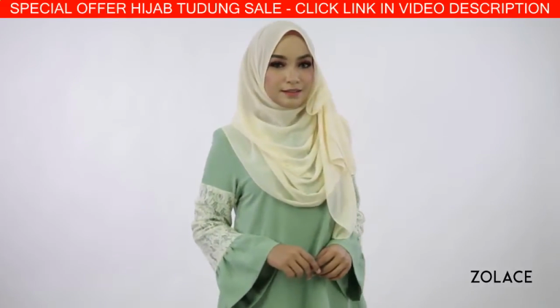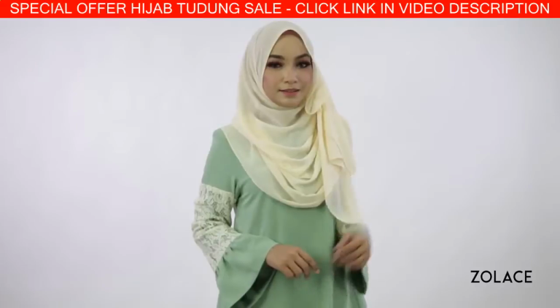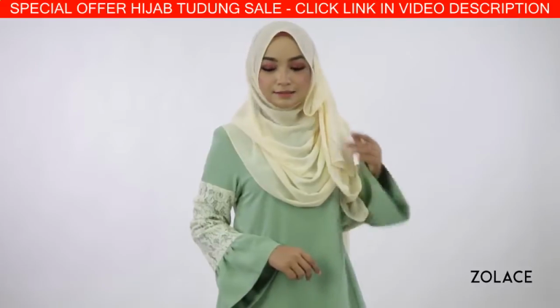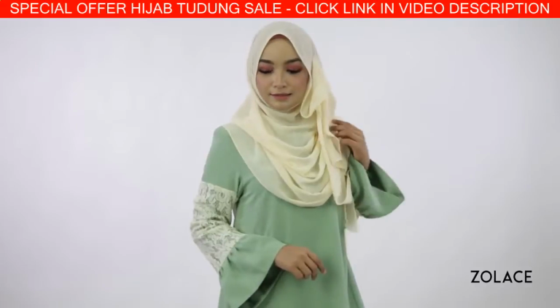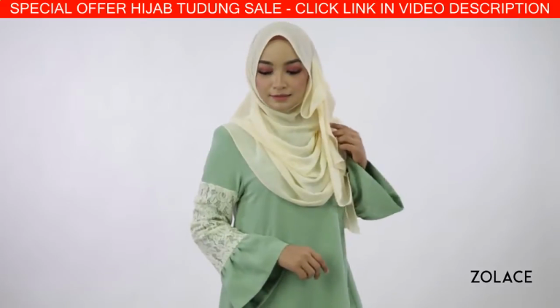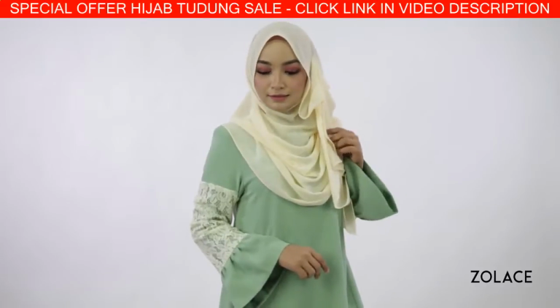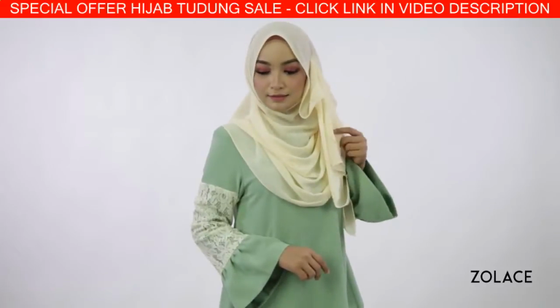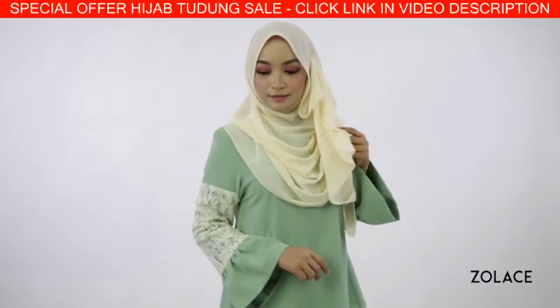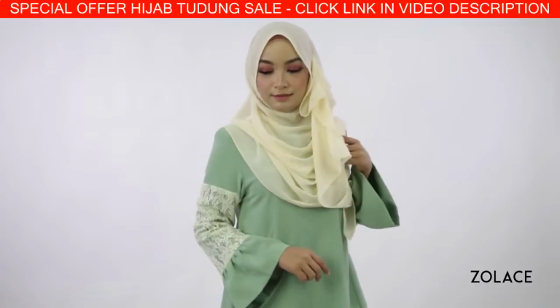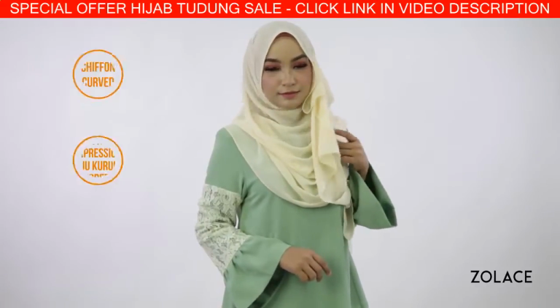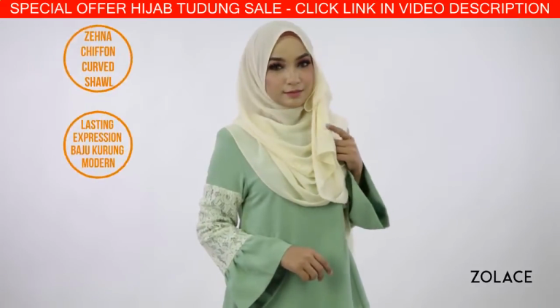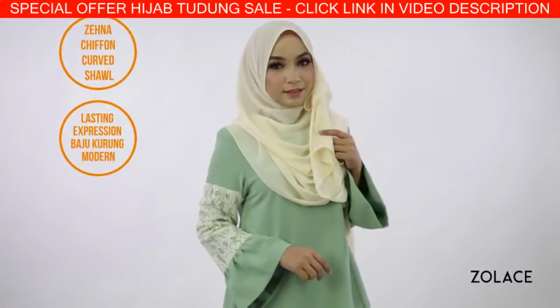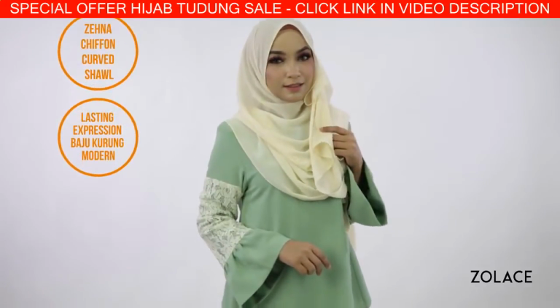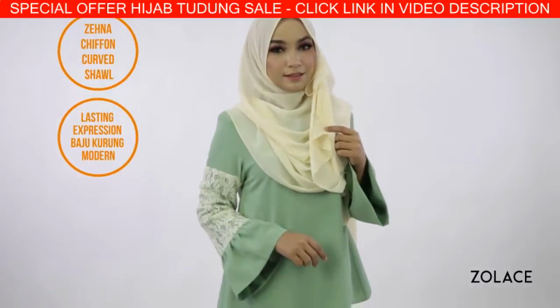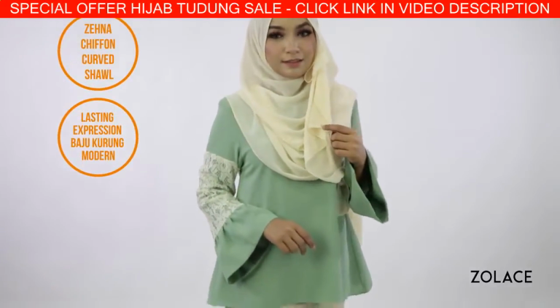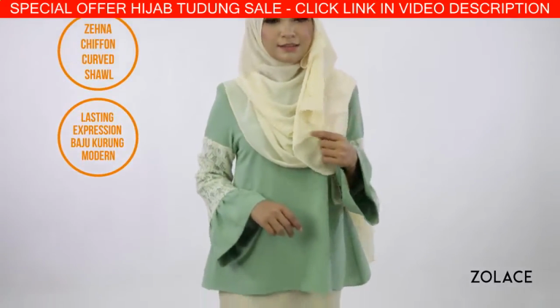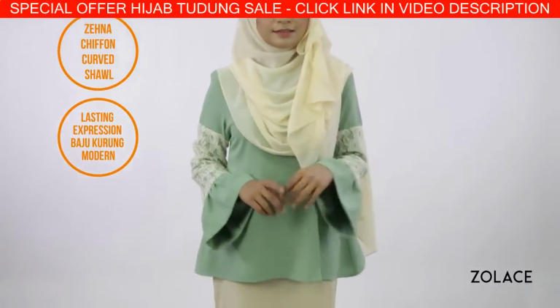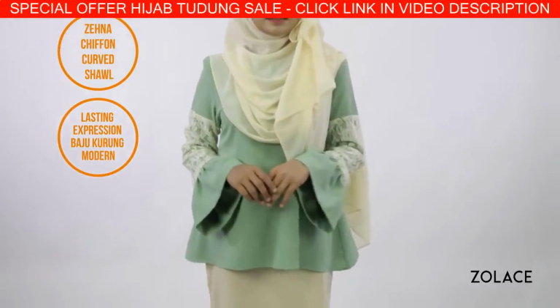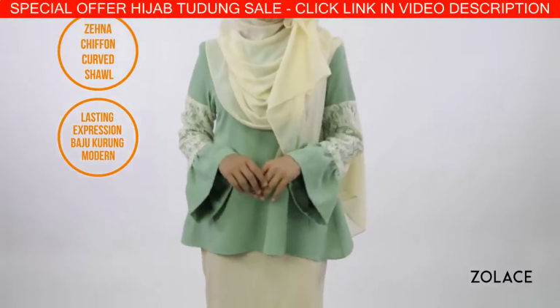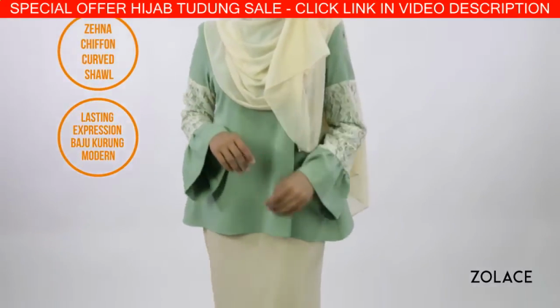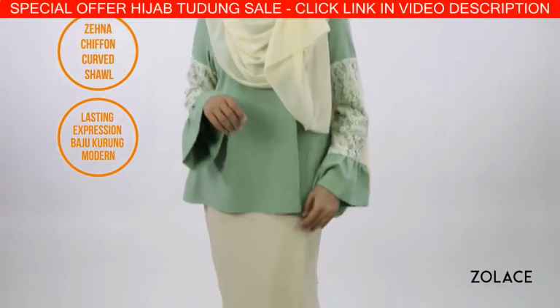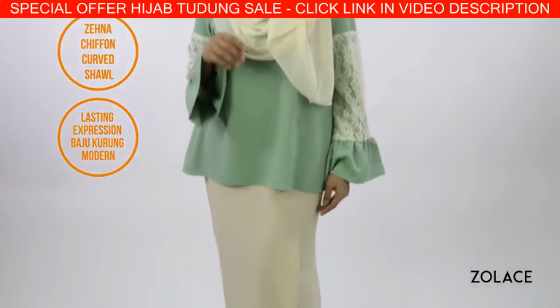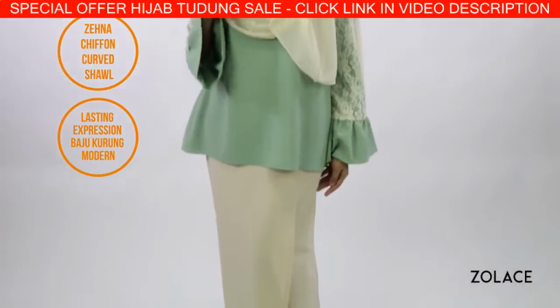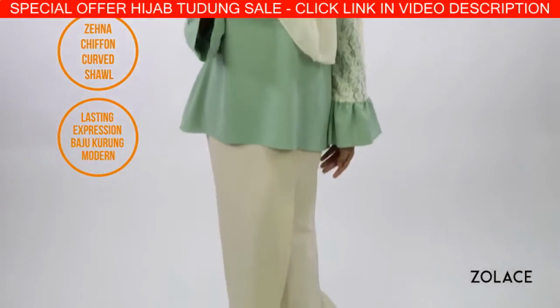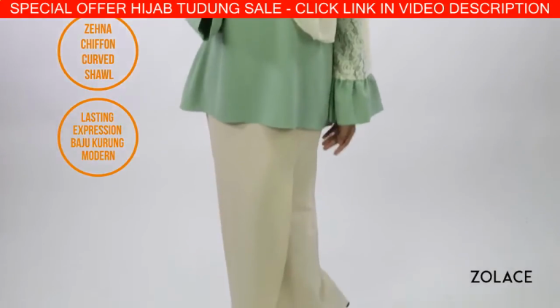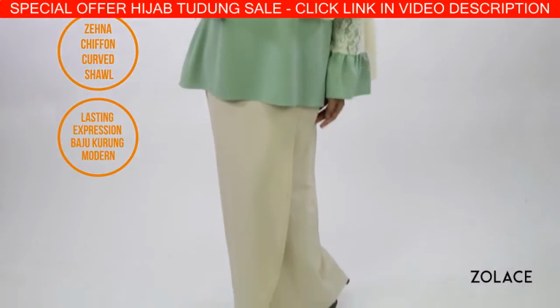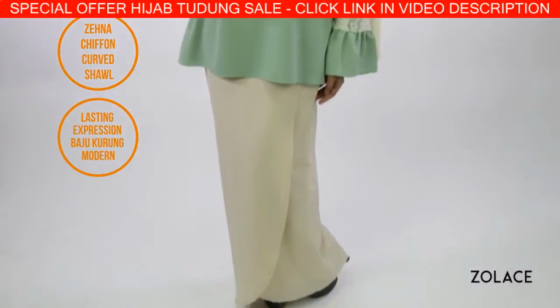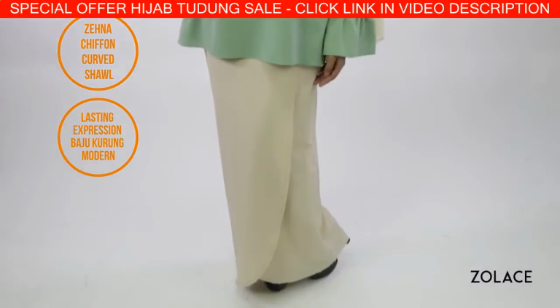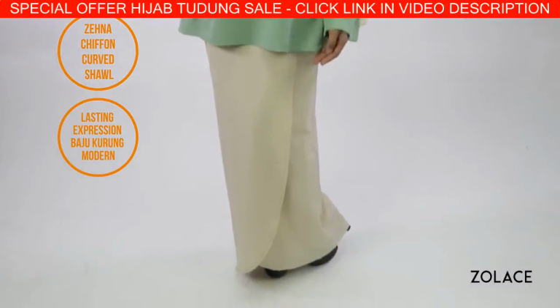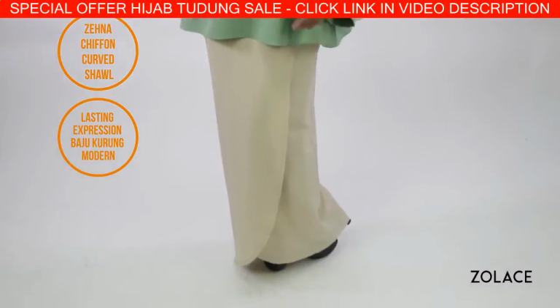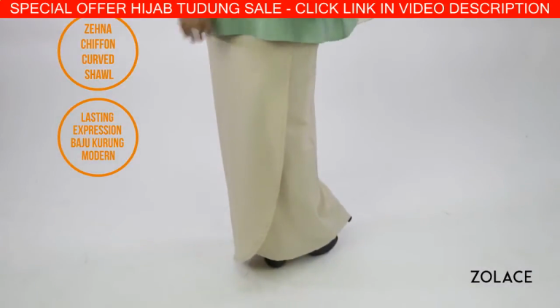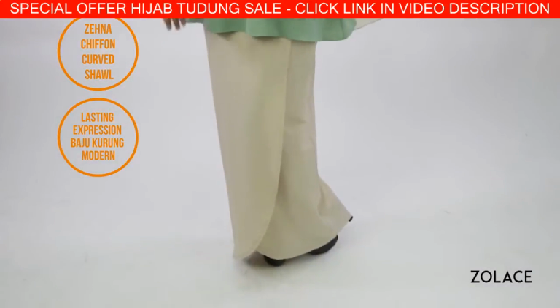For an entire outfit you can wear at your next function, we've paired this style with our Lasting Impression Bajukurung Morin for a flowing and elegant ensemble.